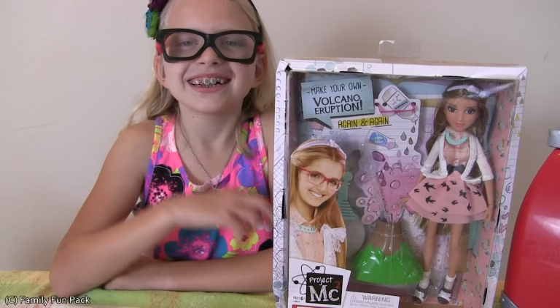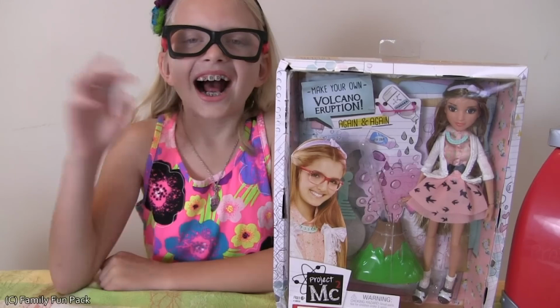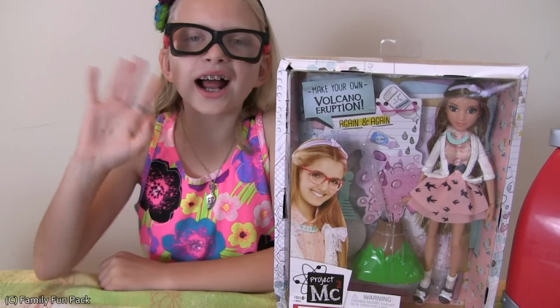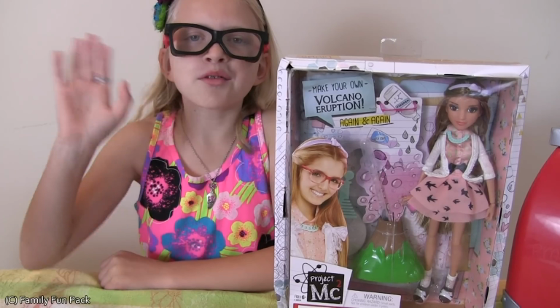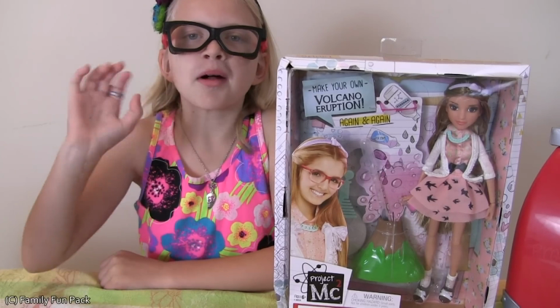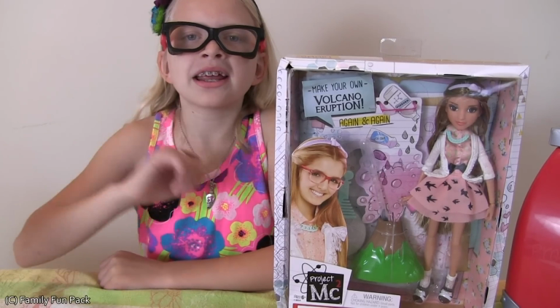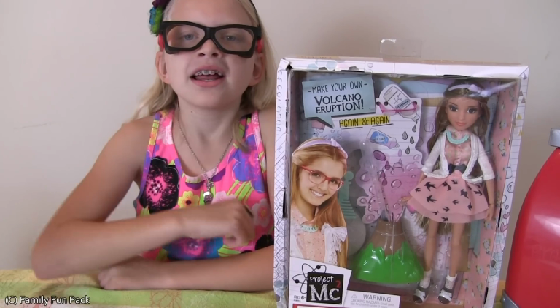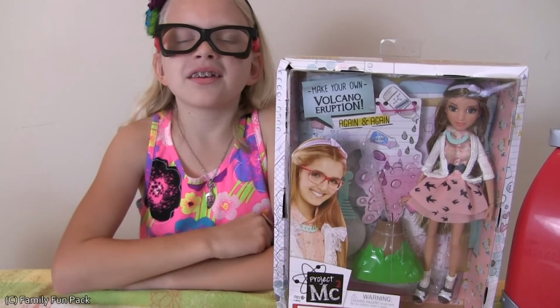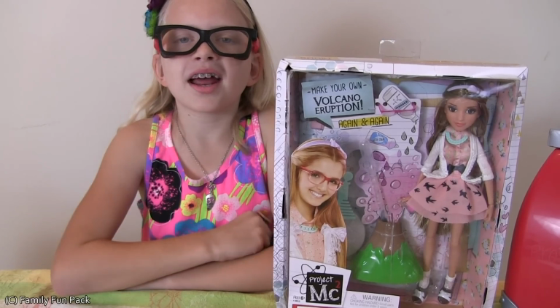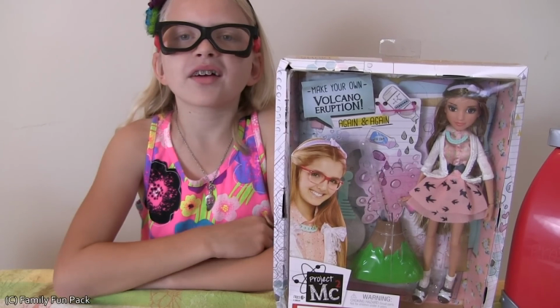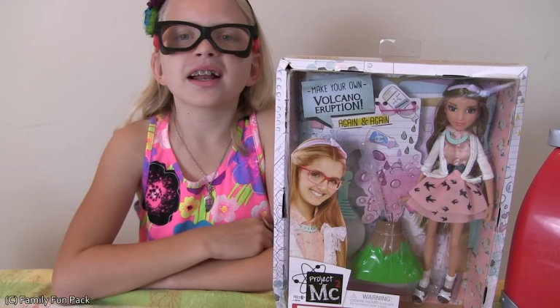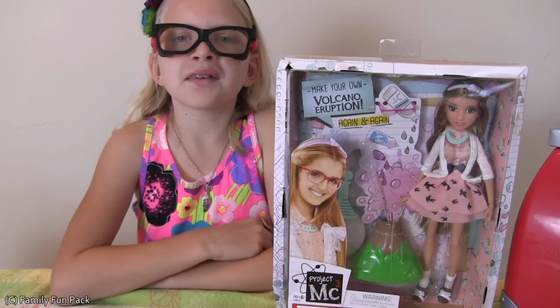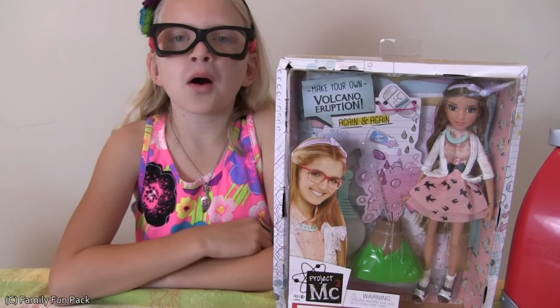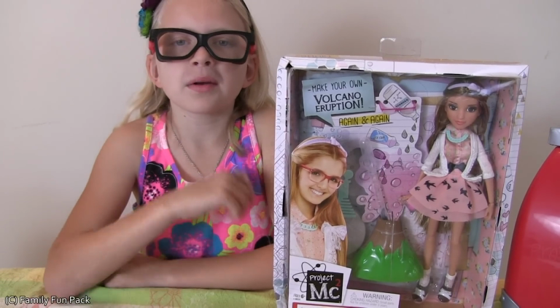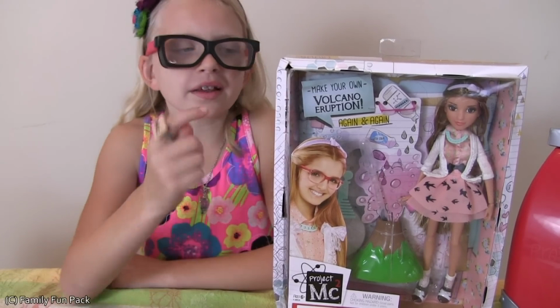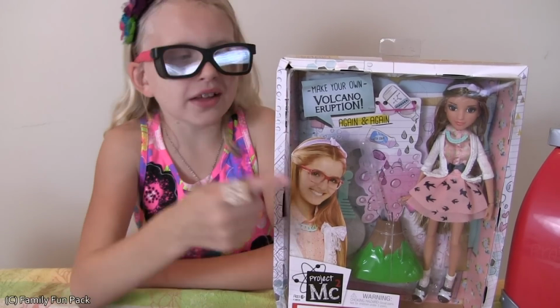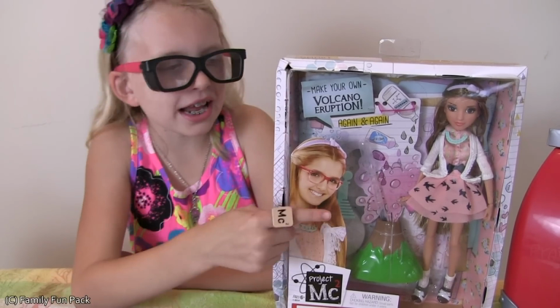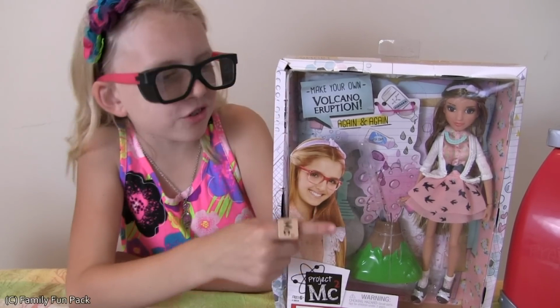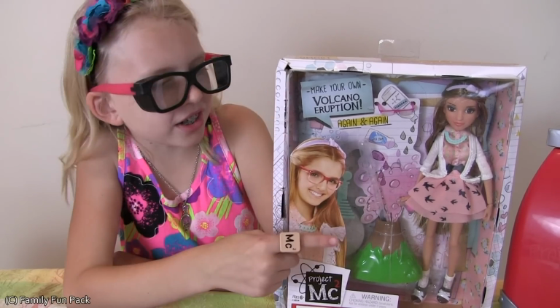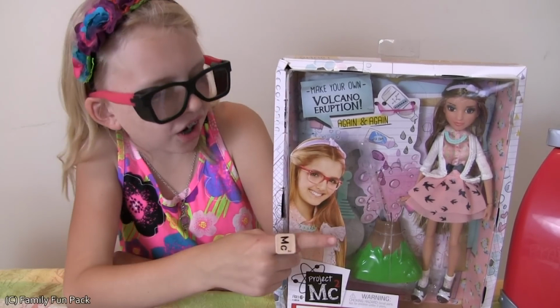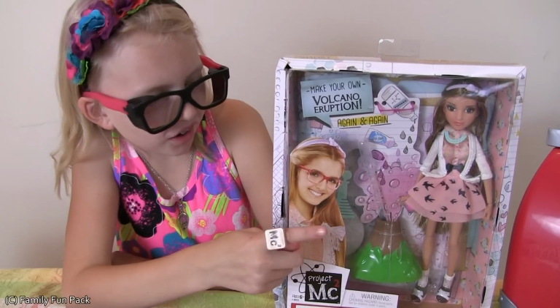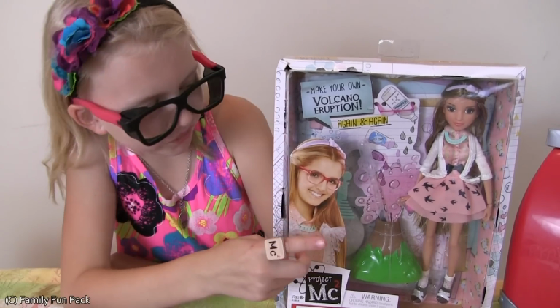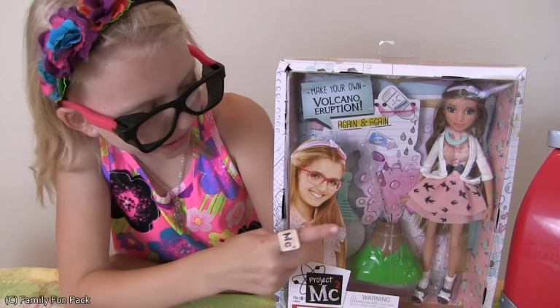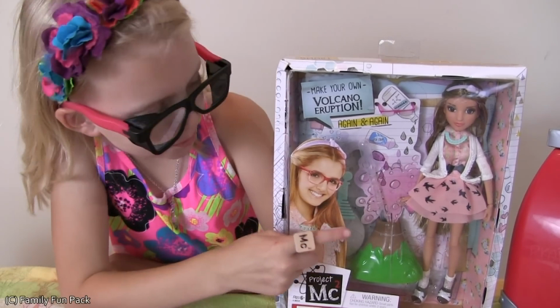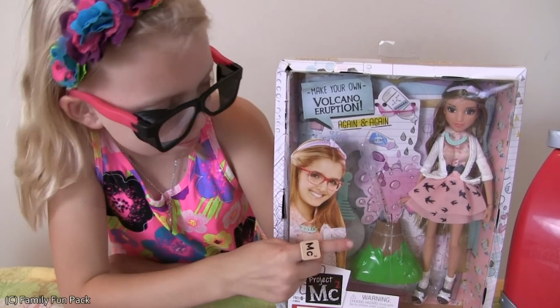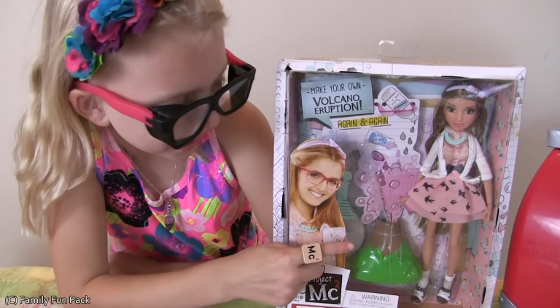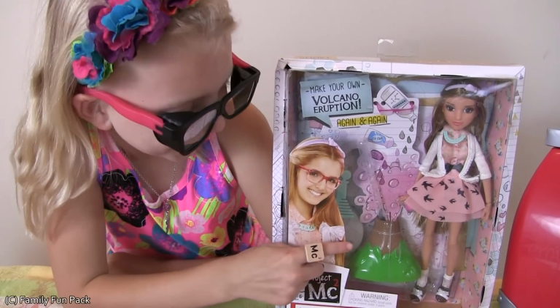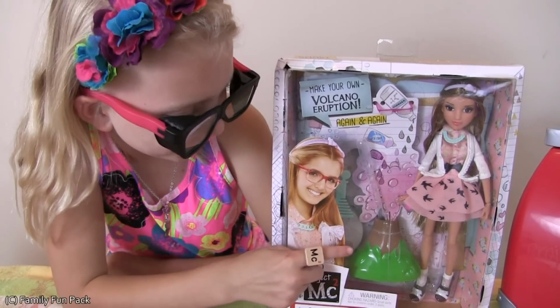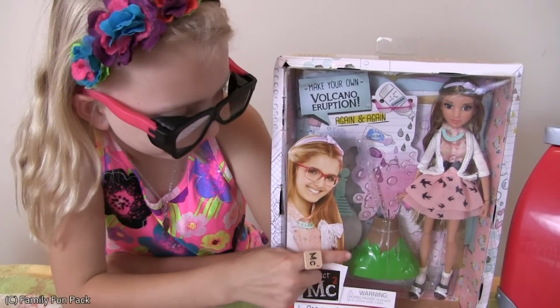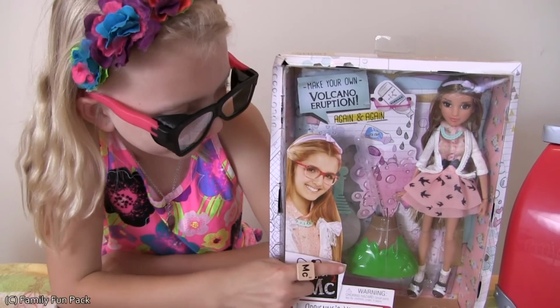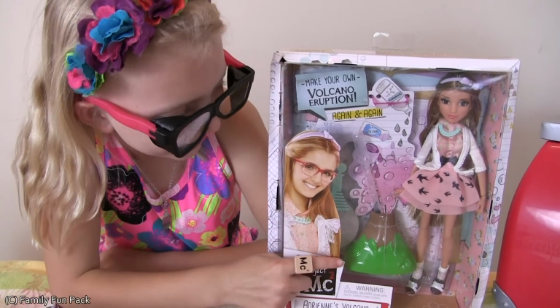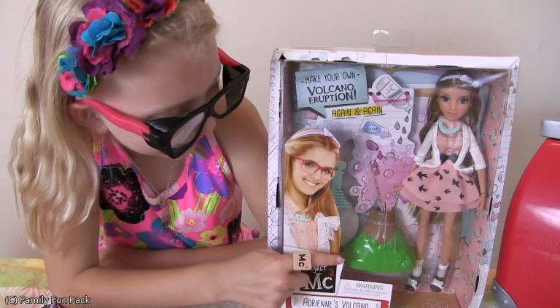Hi everybody! Today we're going to be opening the Adrienne doll and we're going to be making a volcano.